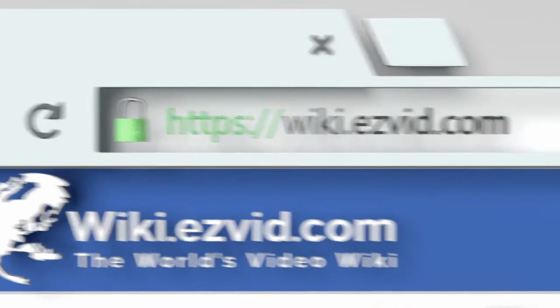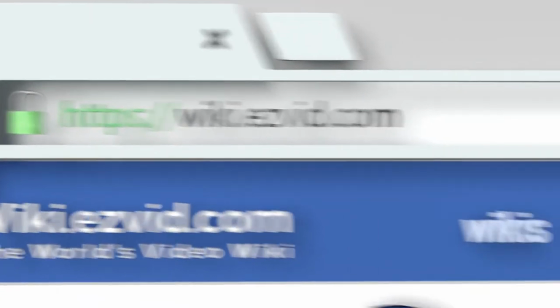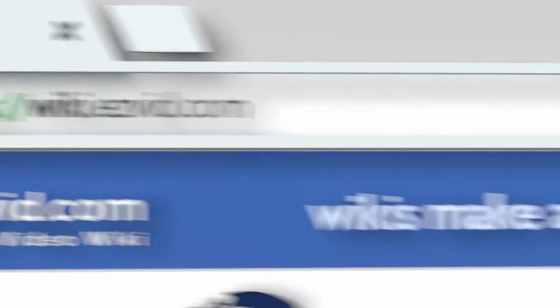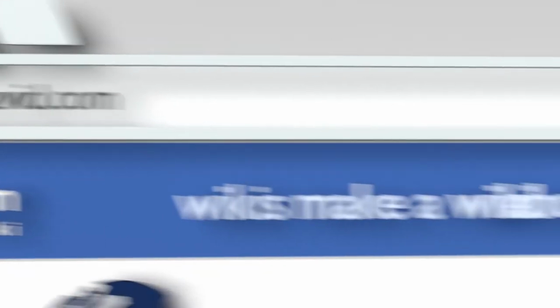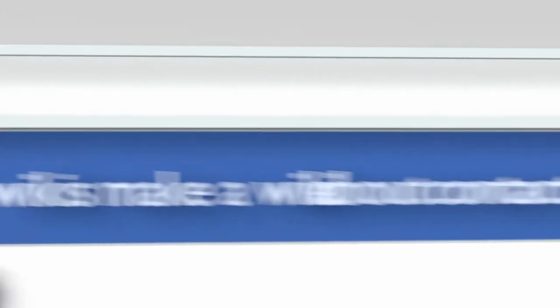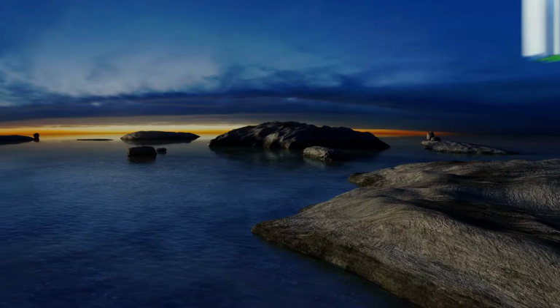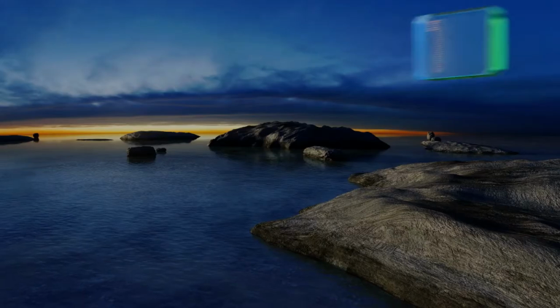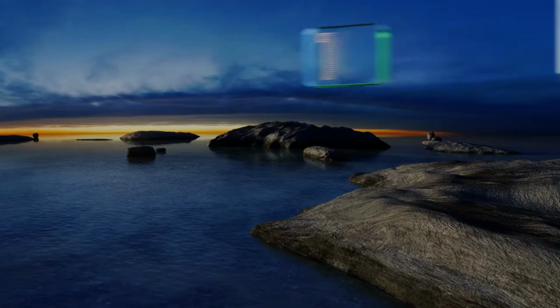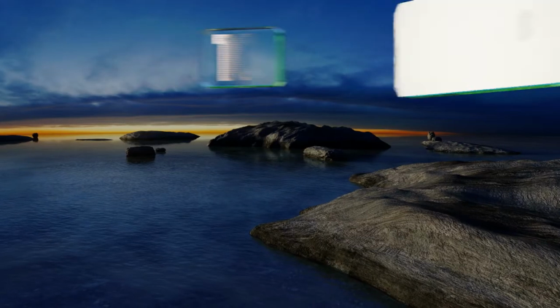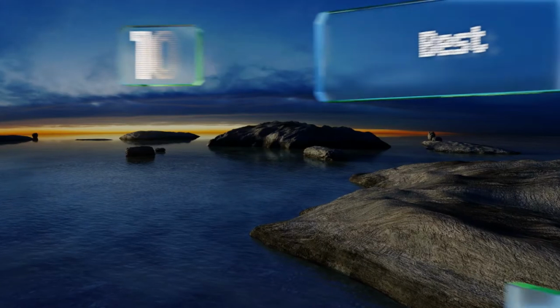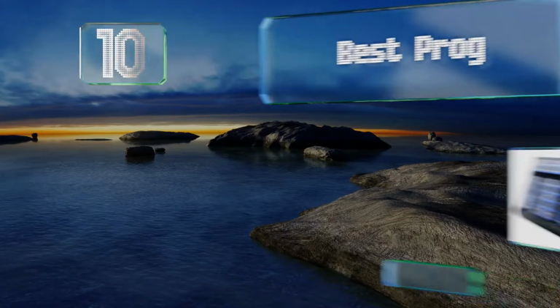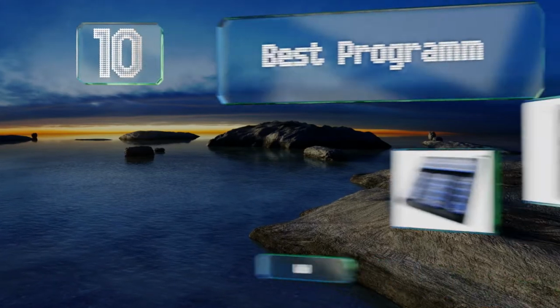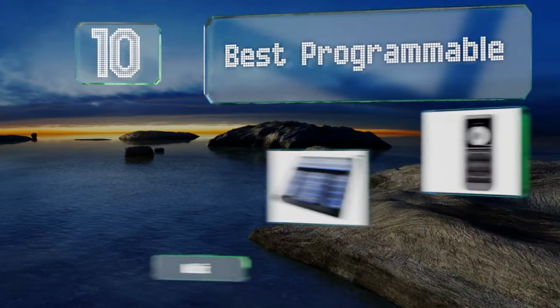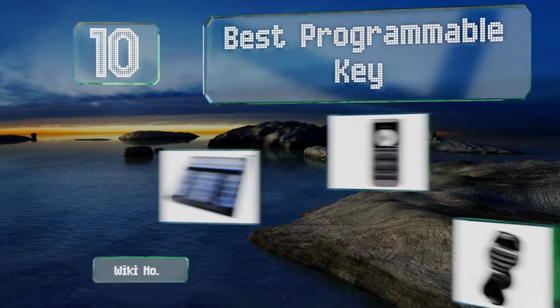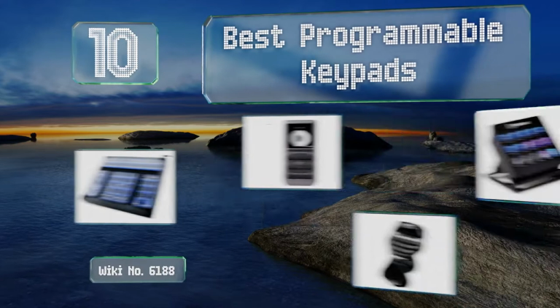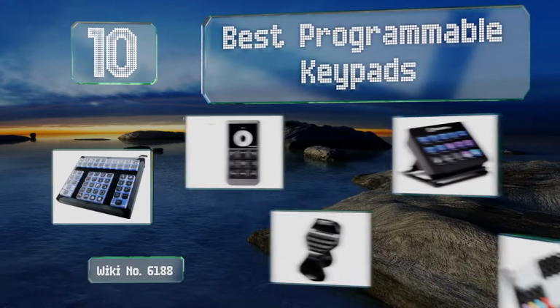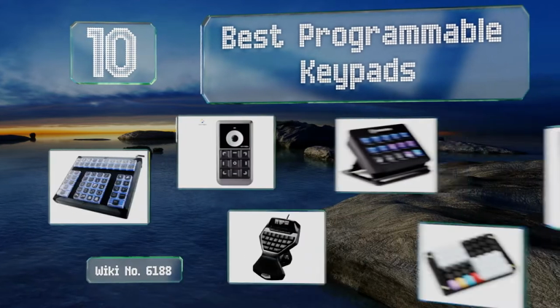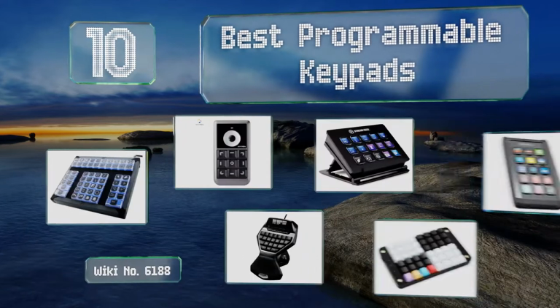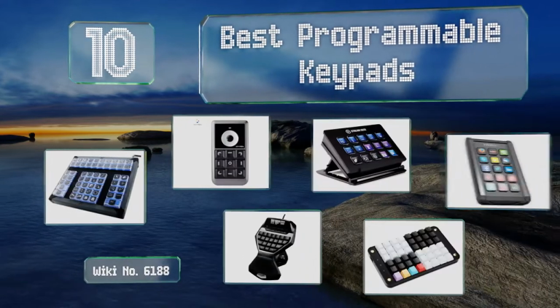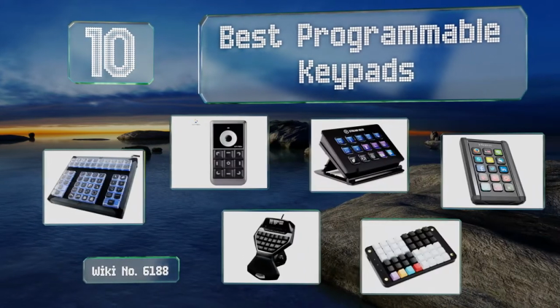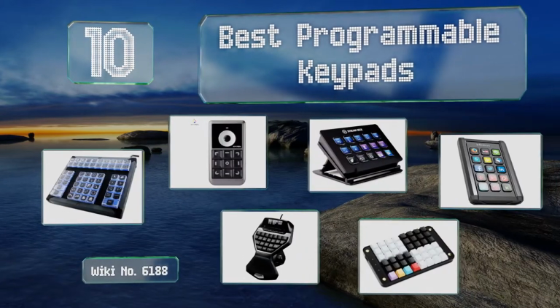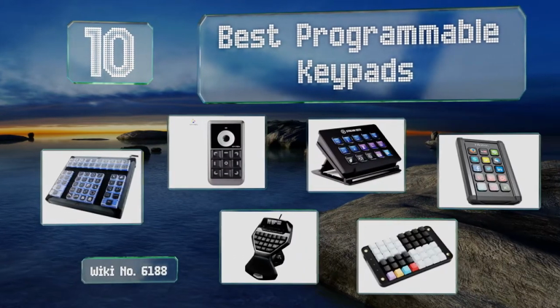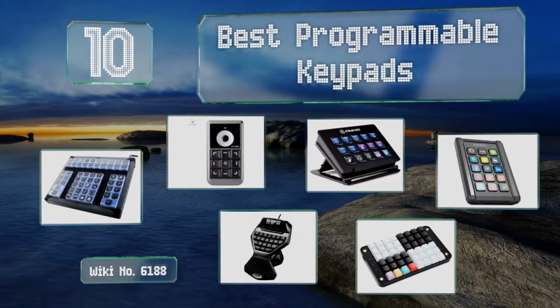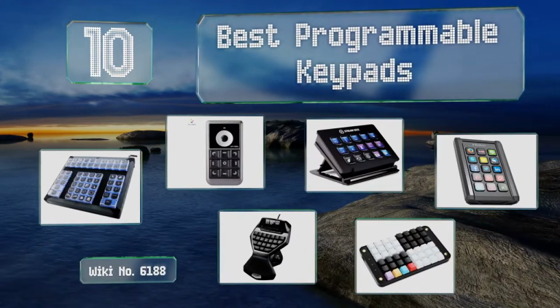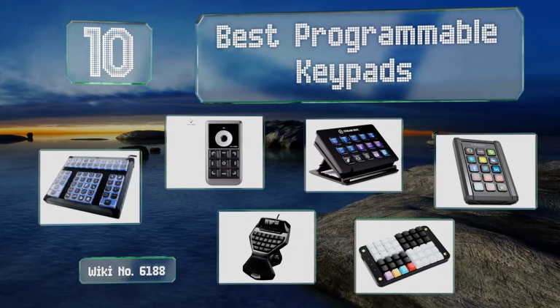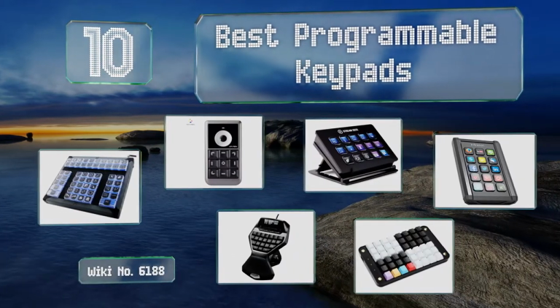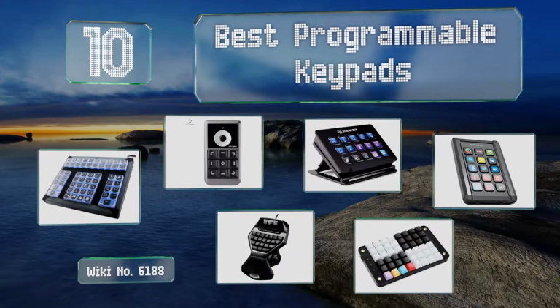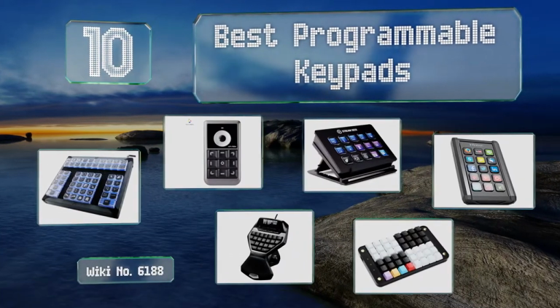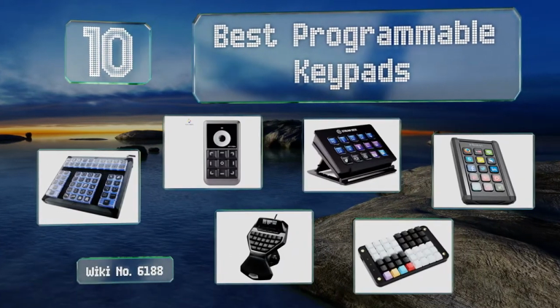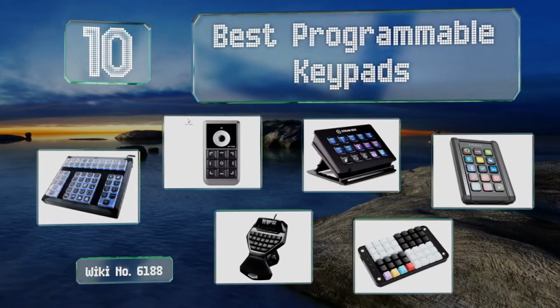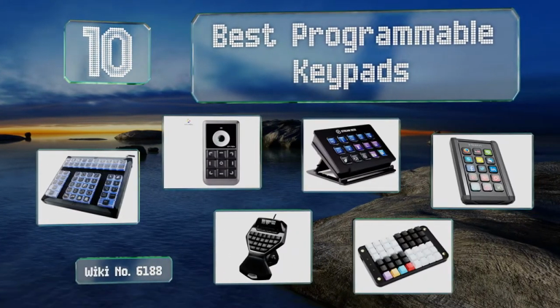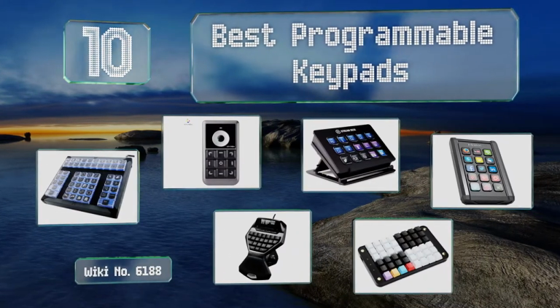EasyVid presents the 10 best programmable keypads. Let's get started with the list.